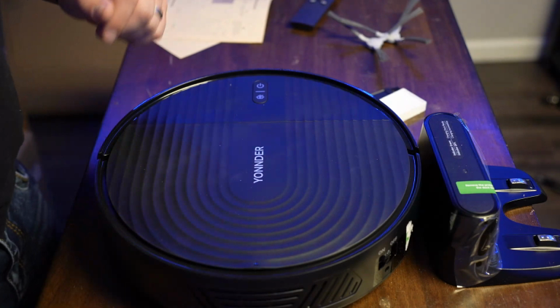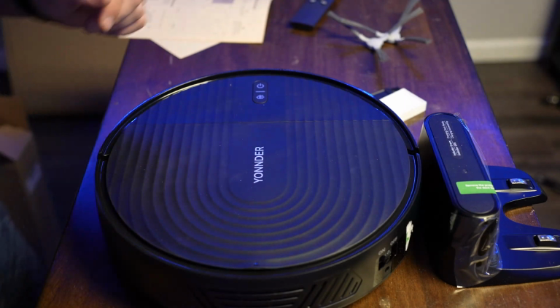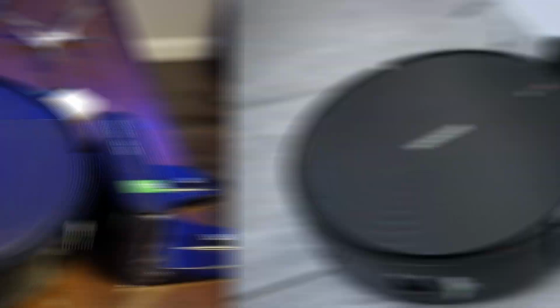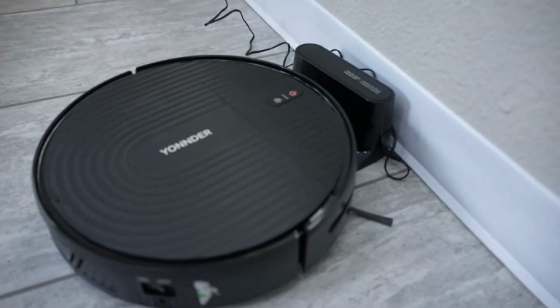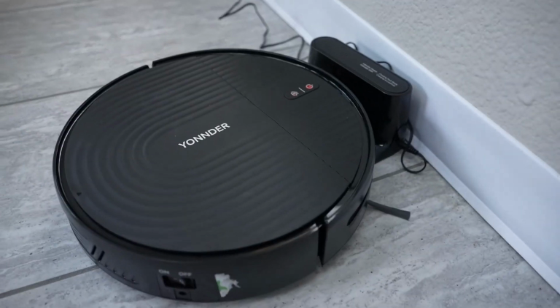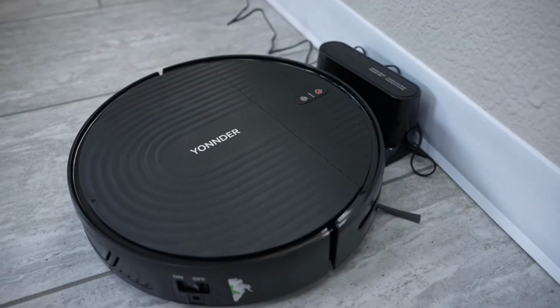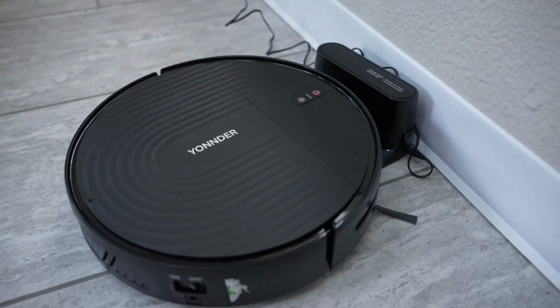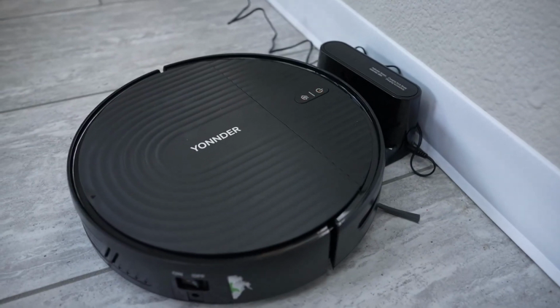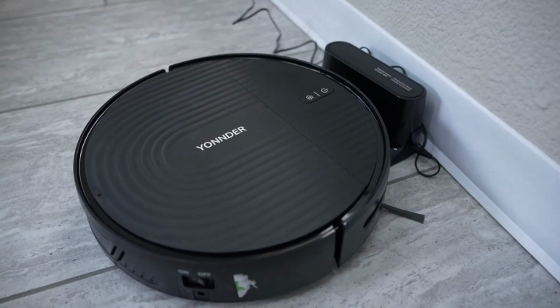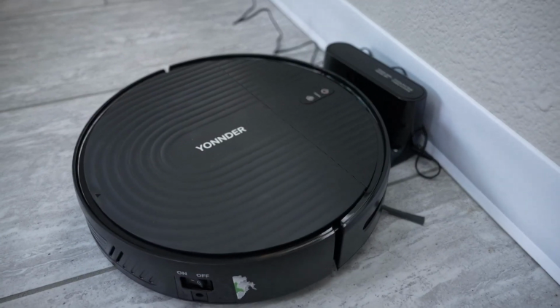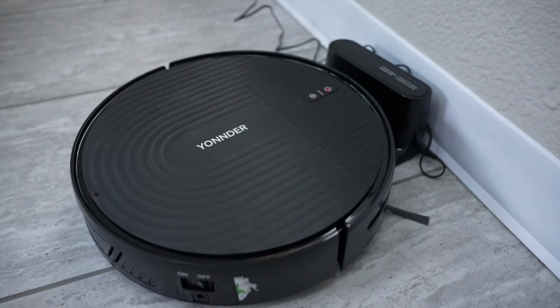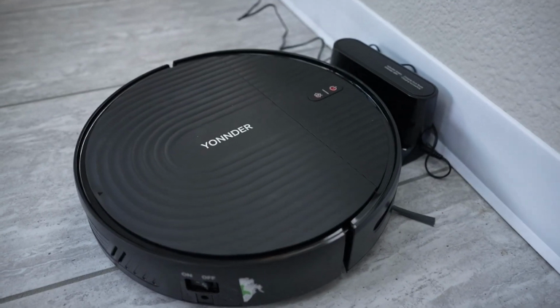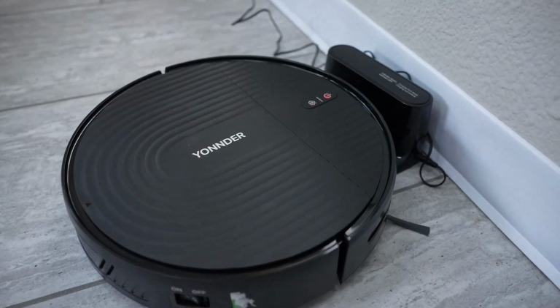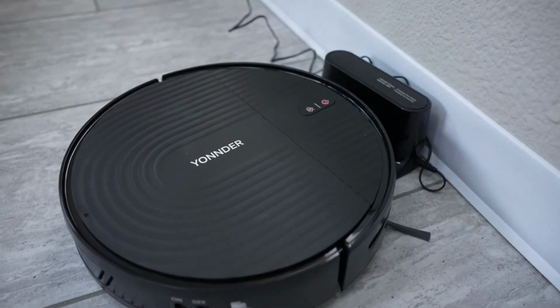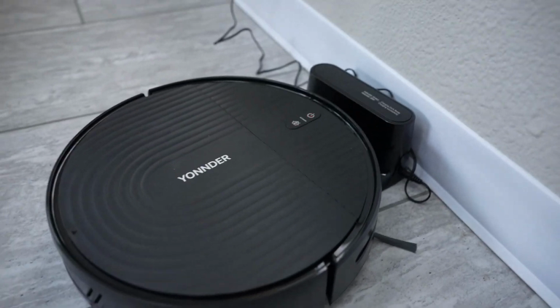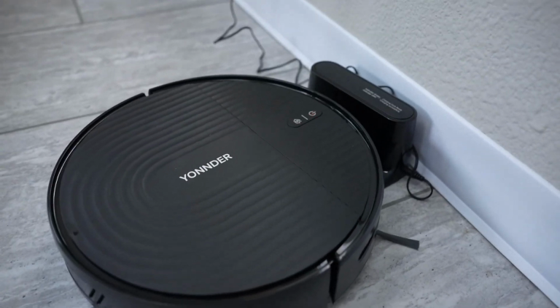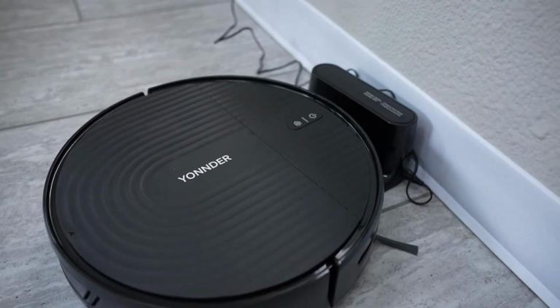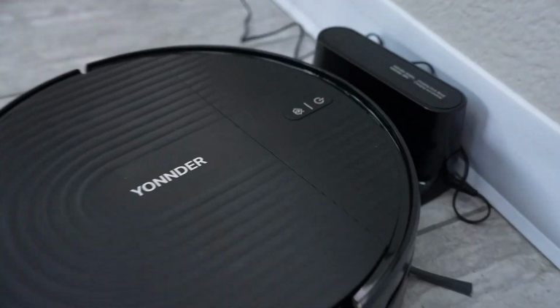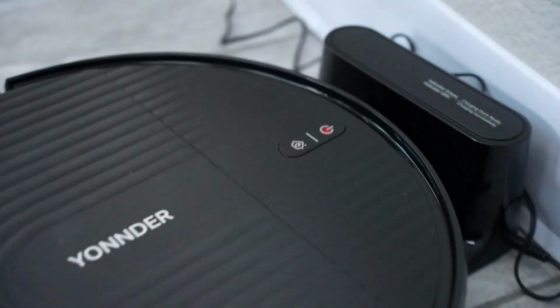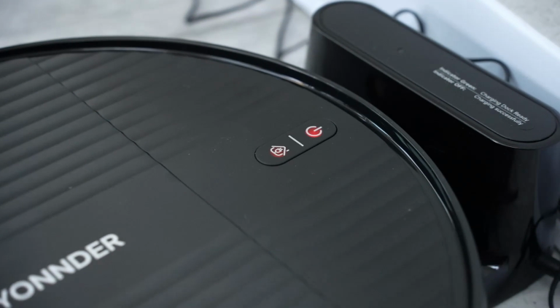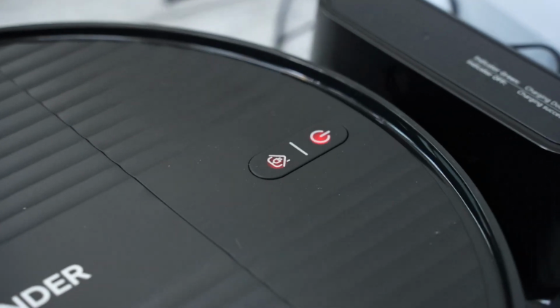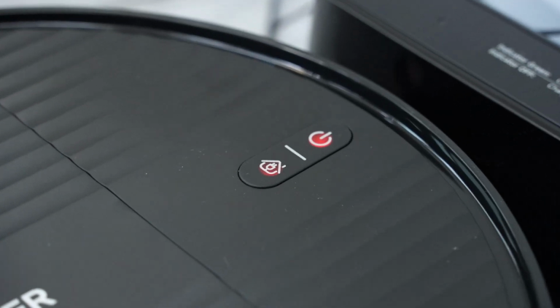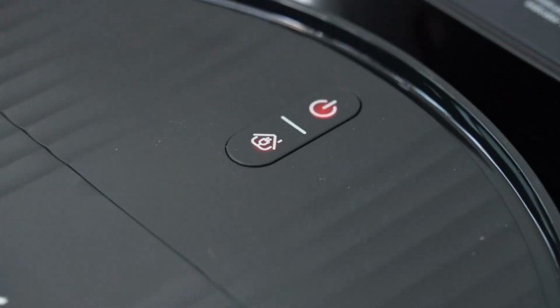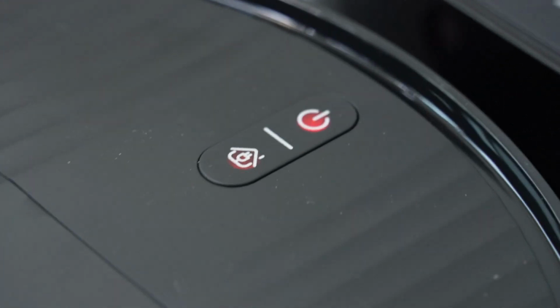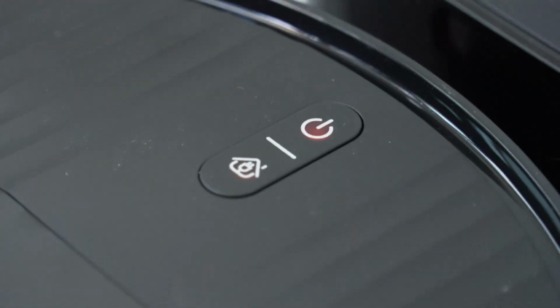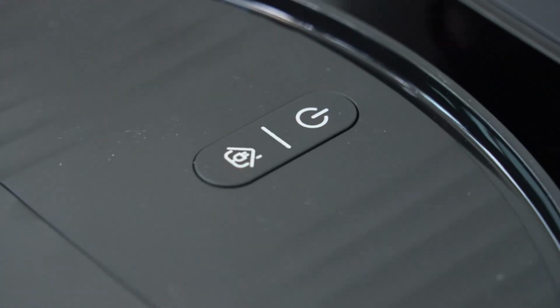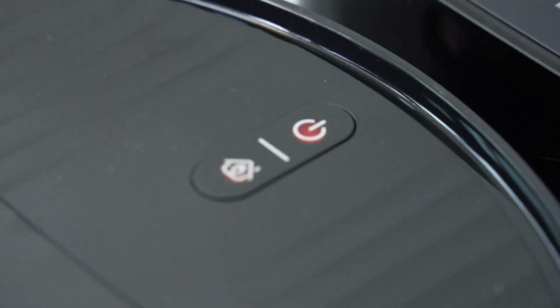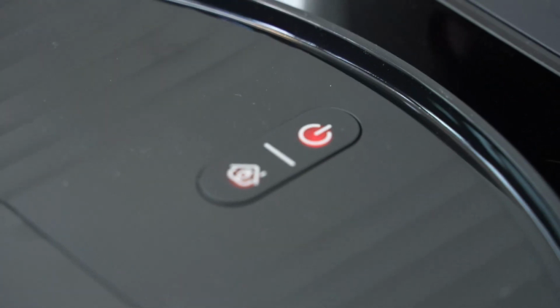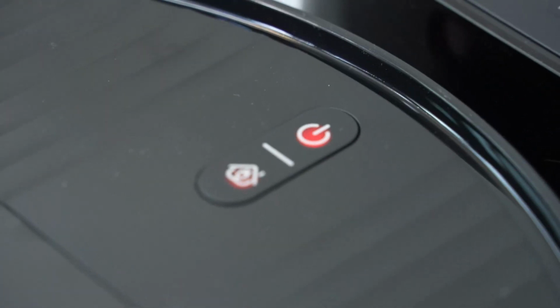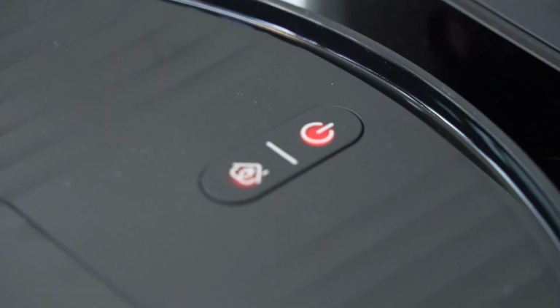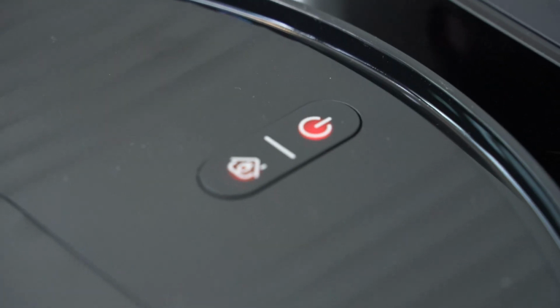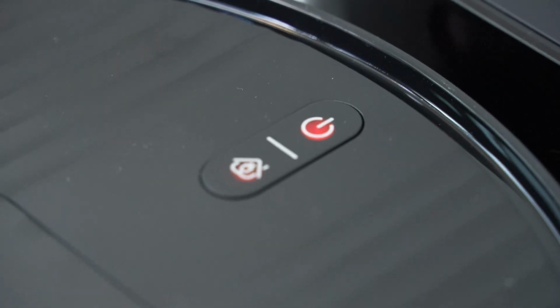We've got the docking station down and it is charging. You can tell it's charging because it's flashing red.